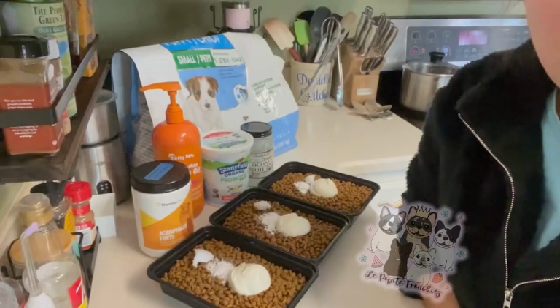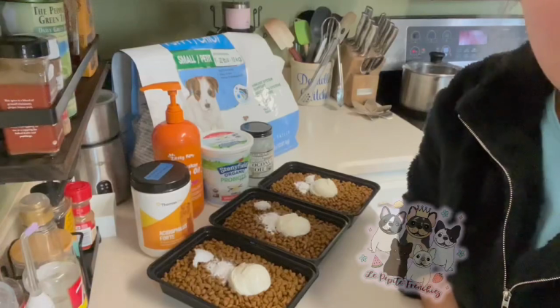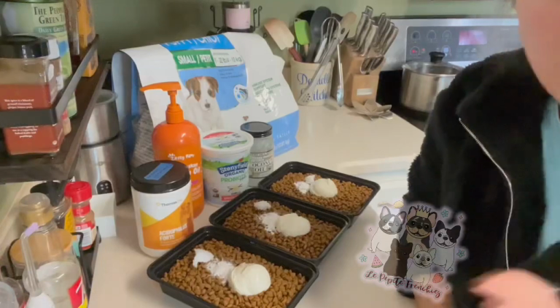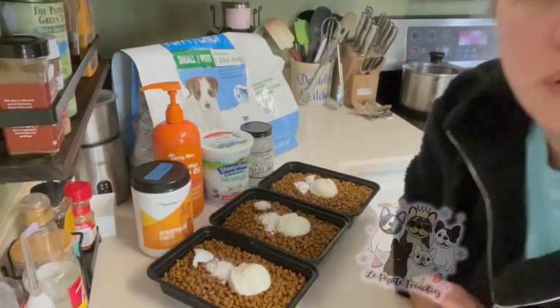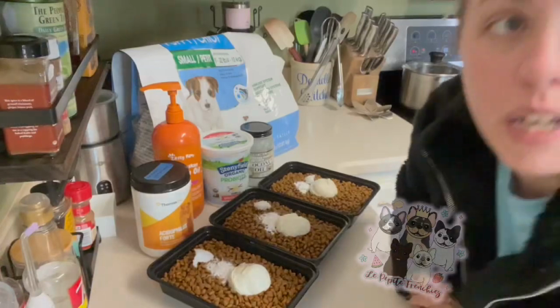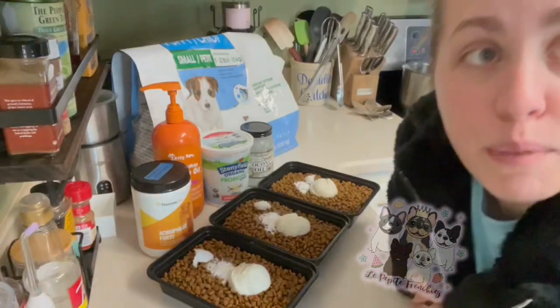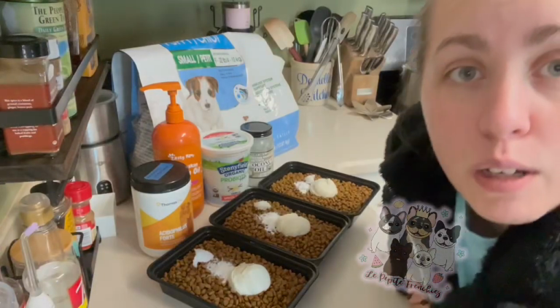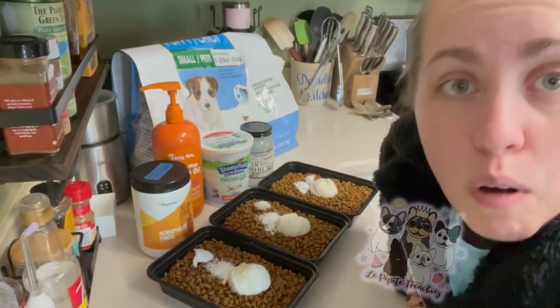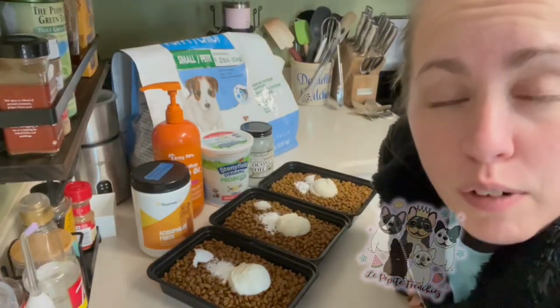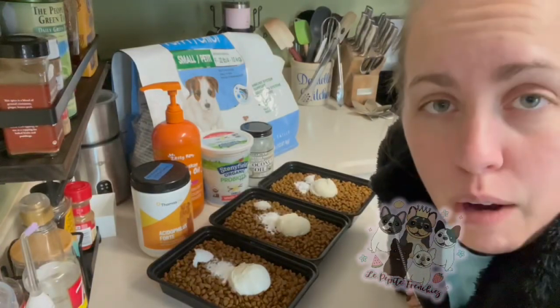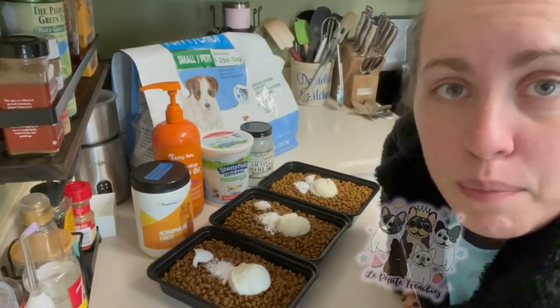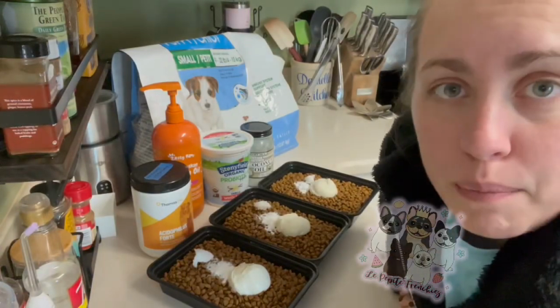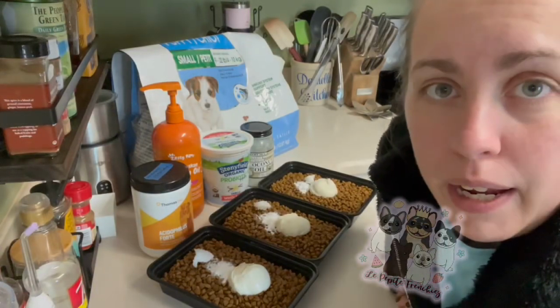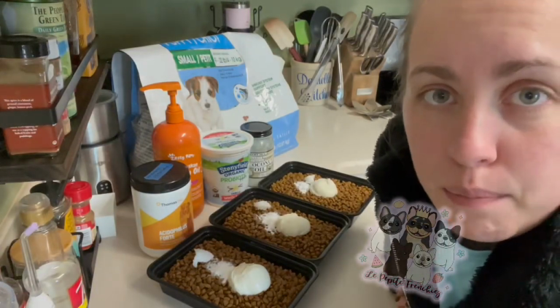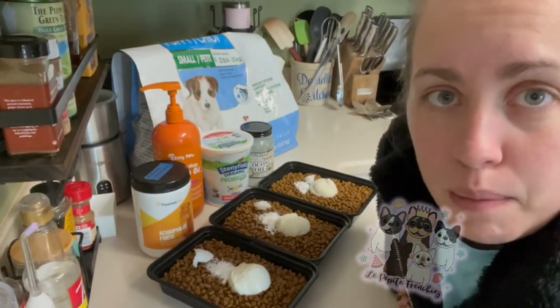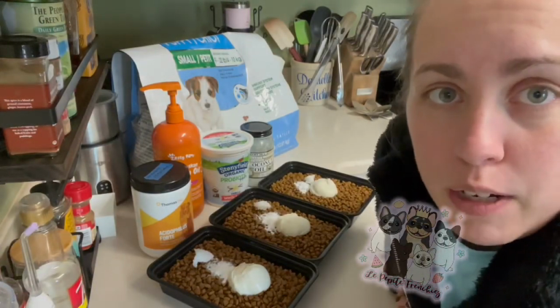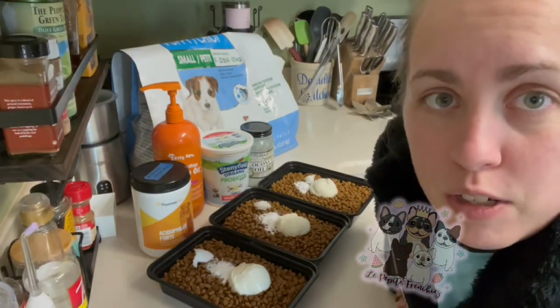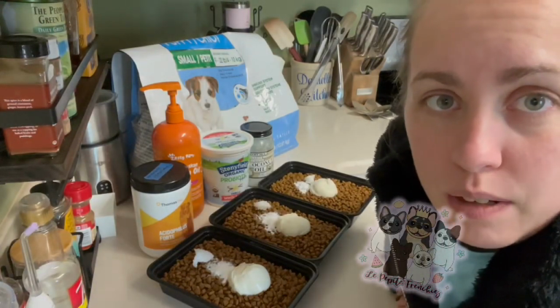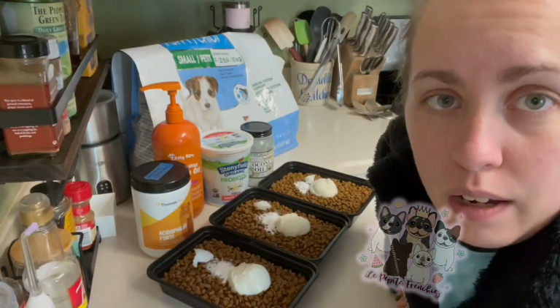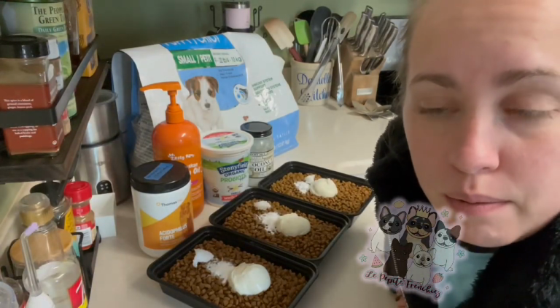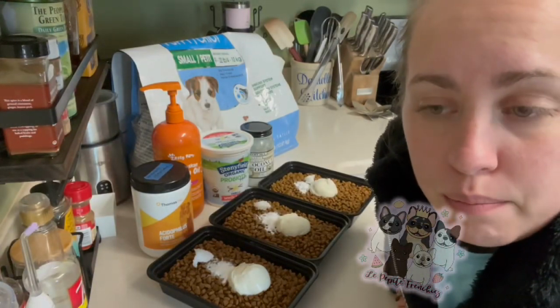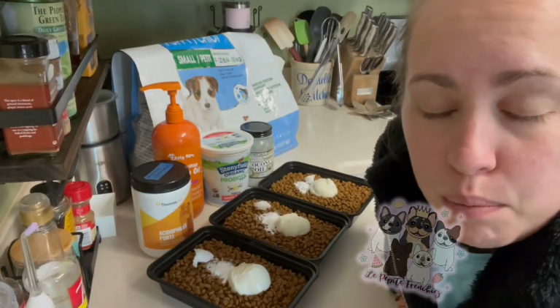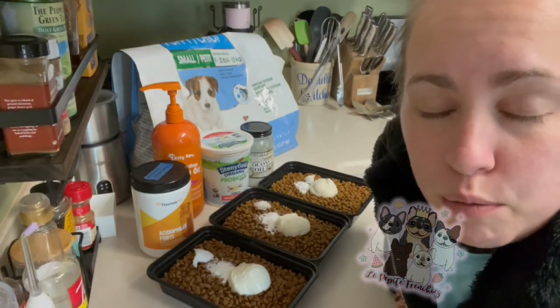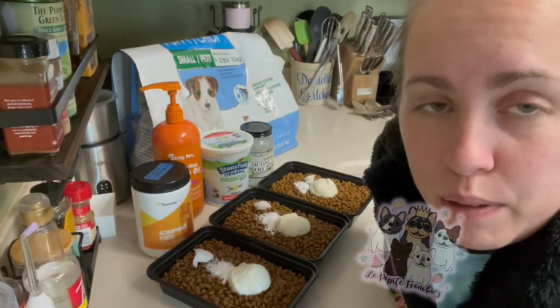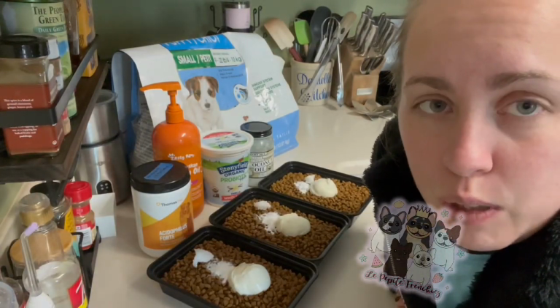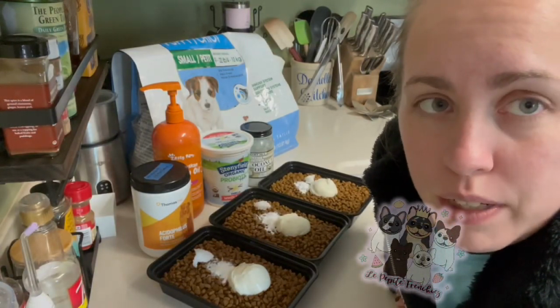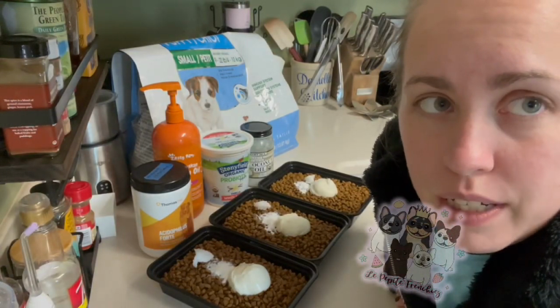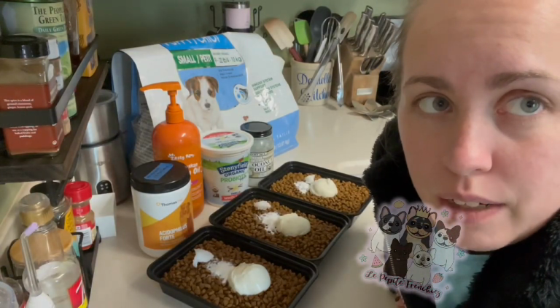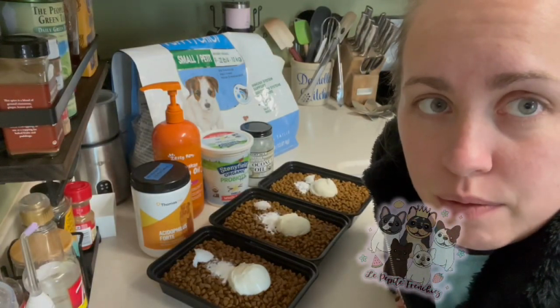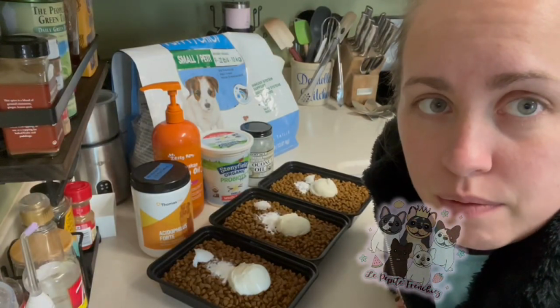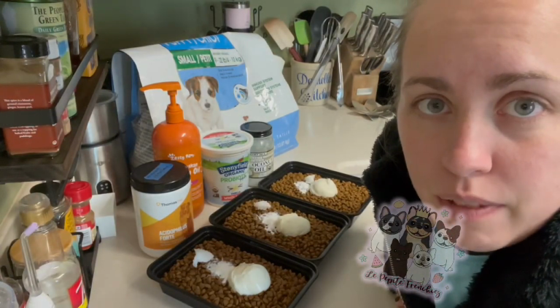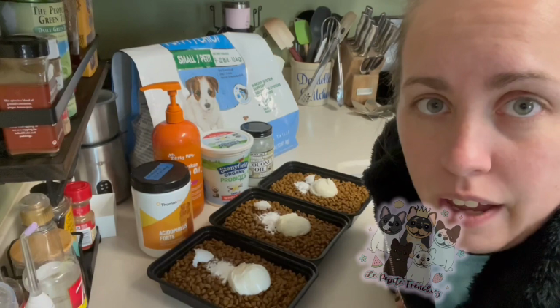So today I'm going to go over how I make my mush. People have been requesting that.